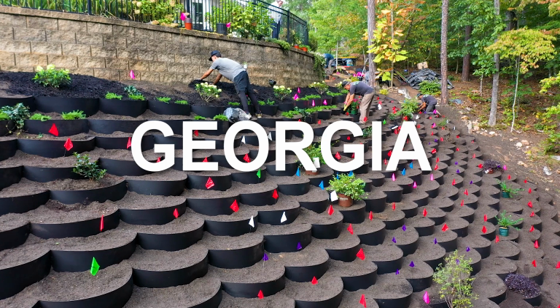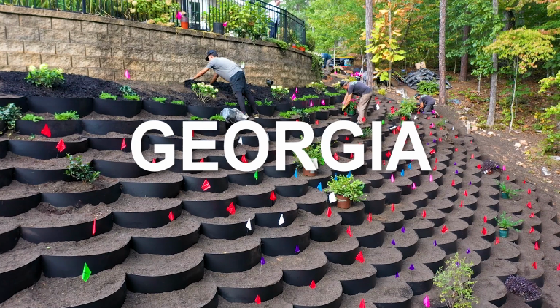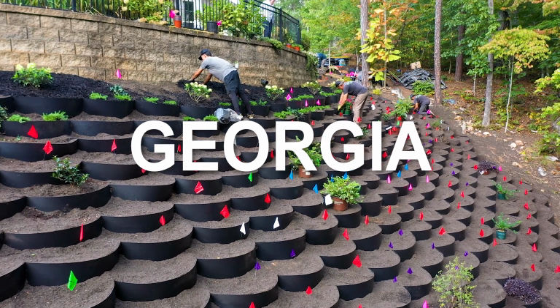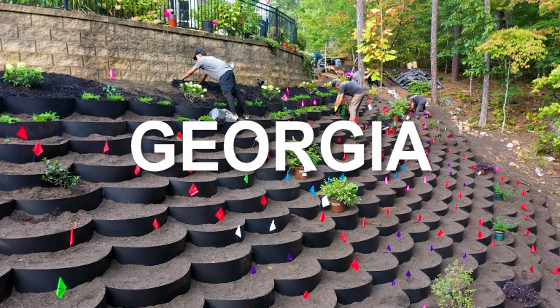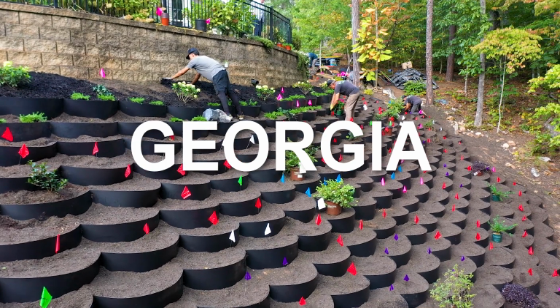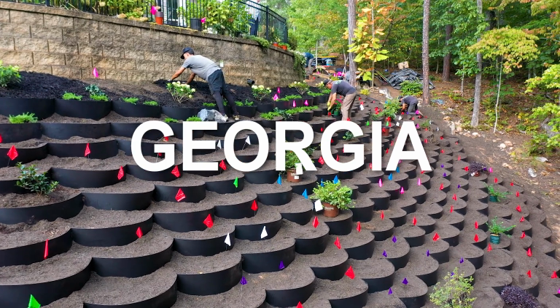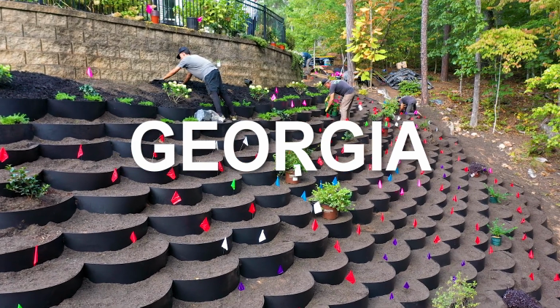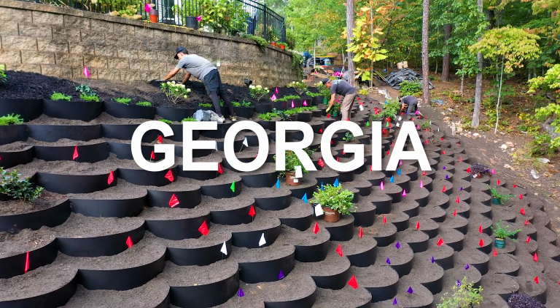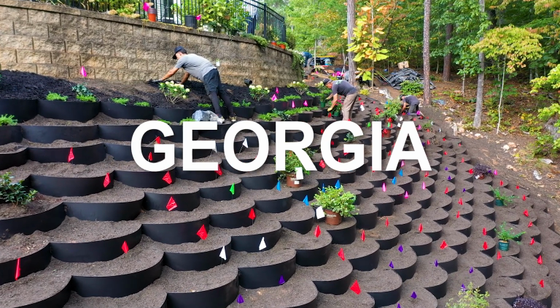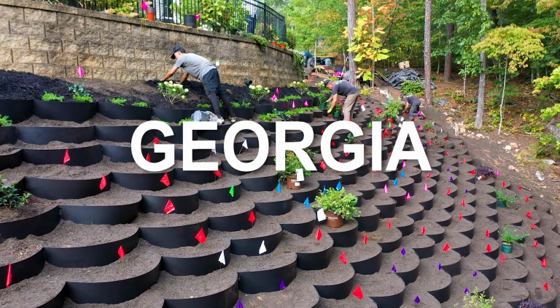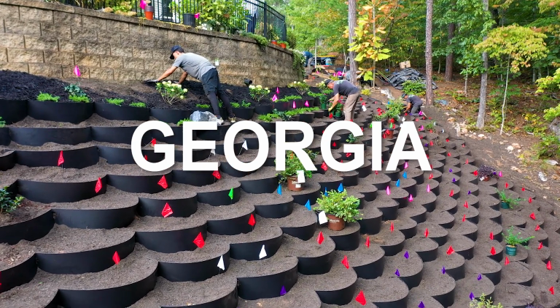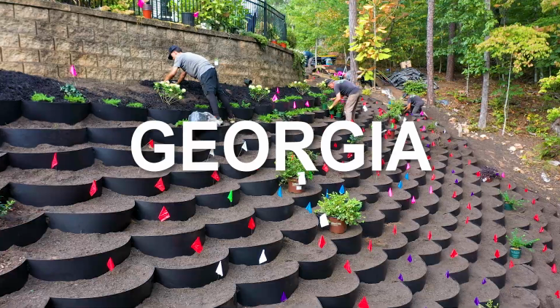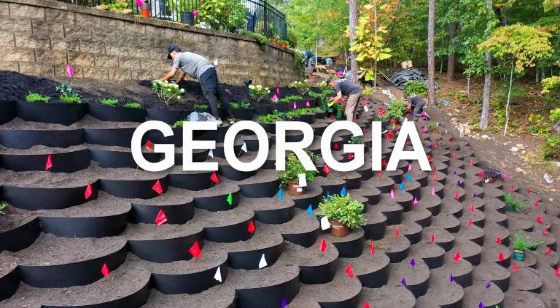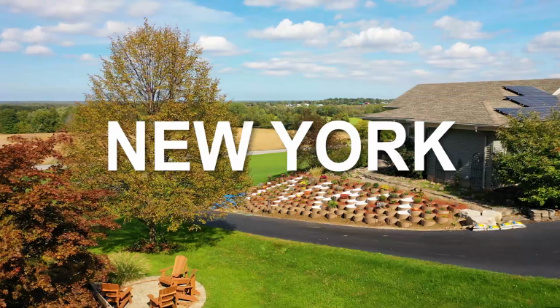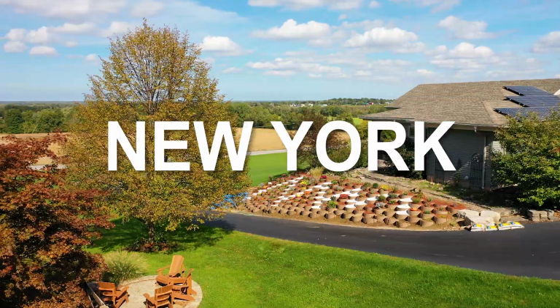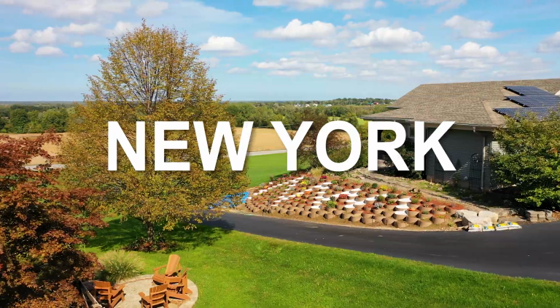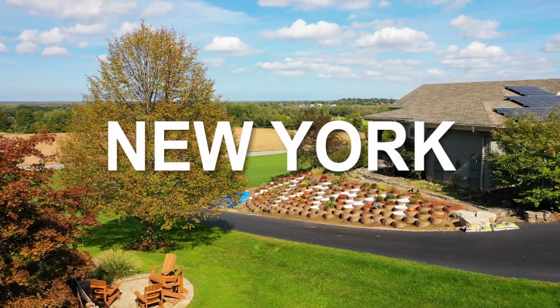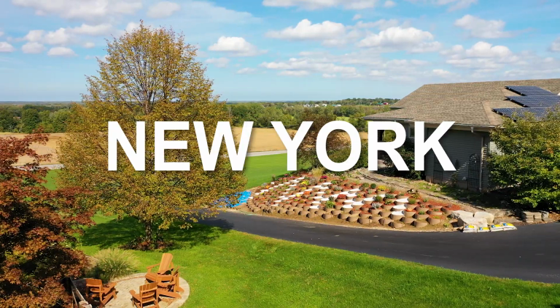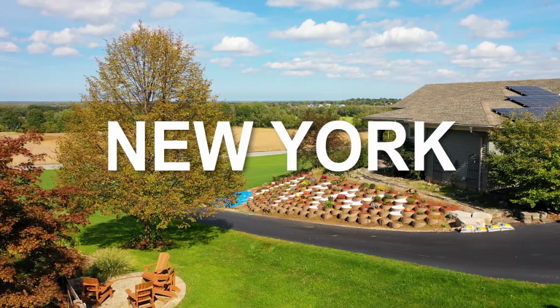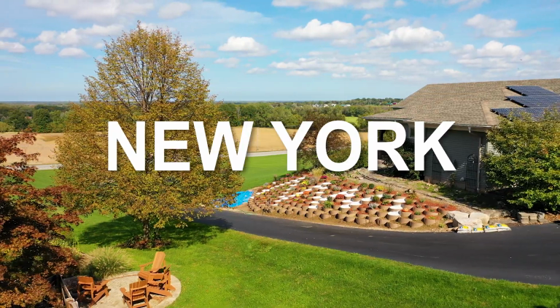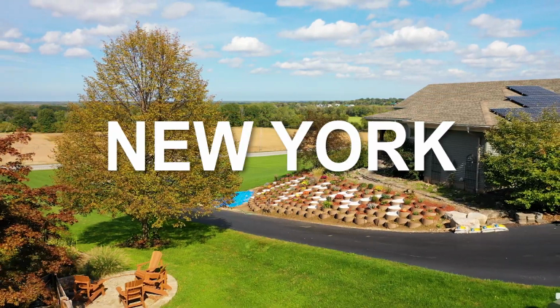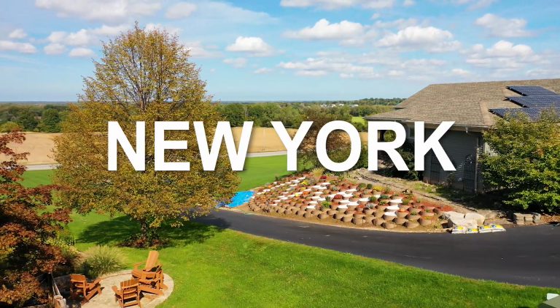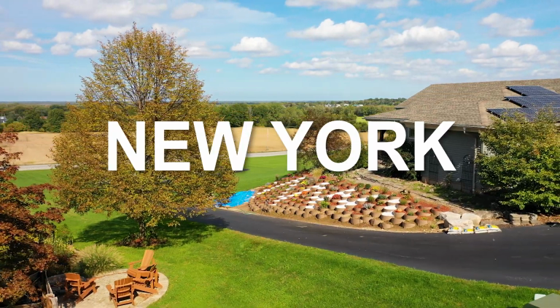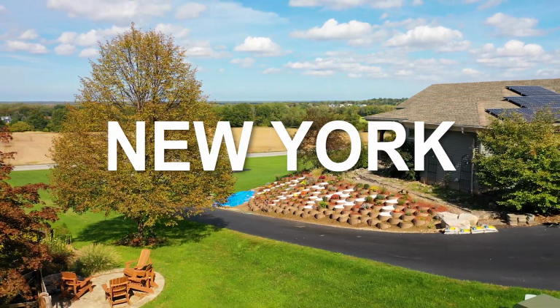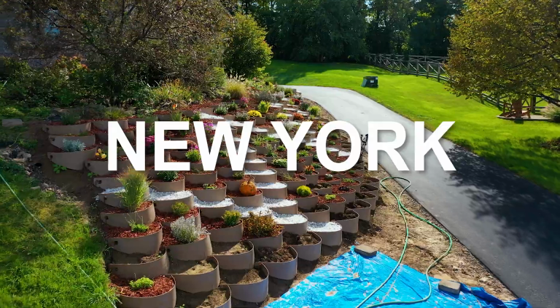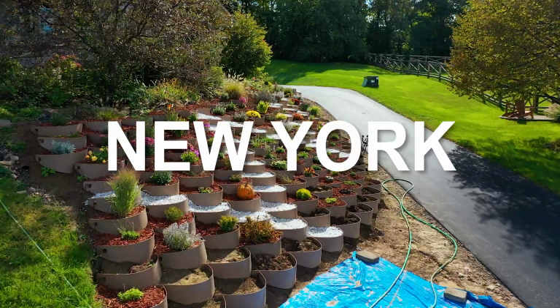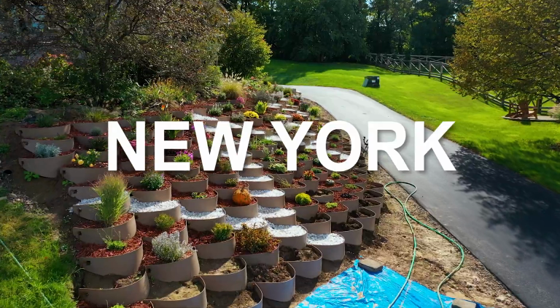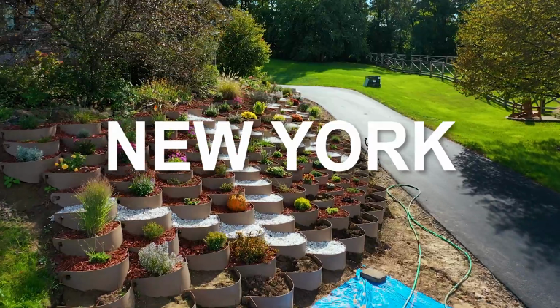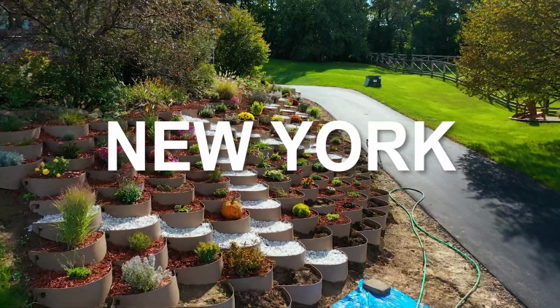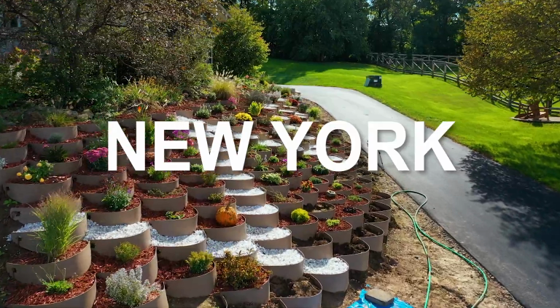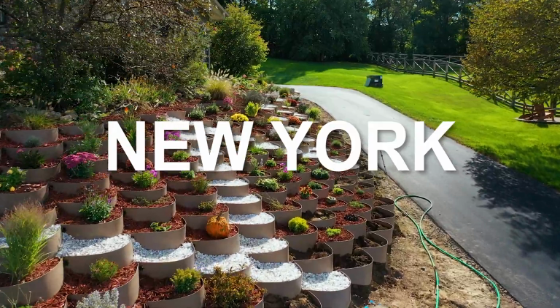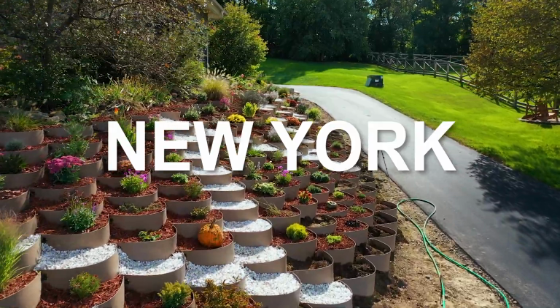The Dirt Locker has become a global success, transforming problem hillsides and thousands of garden installations worldwide.